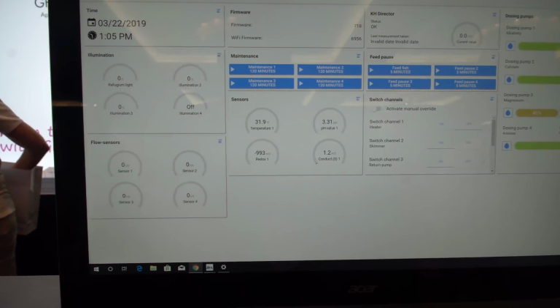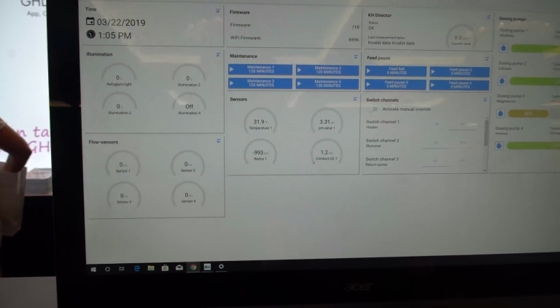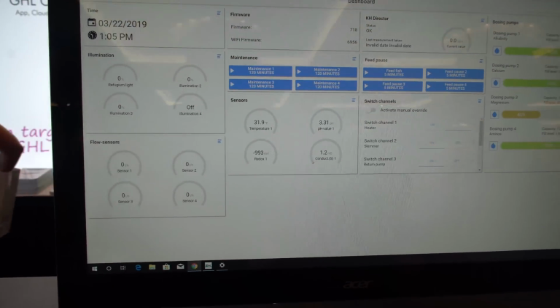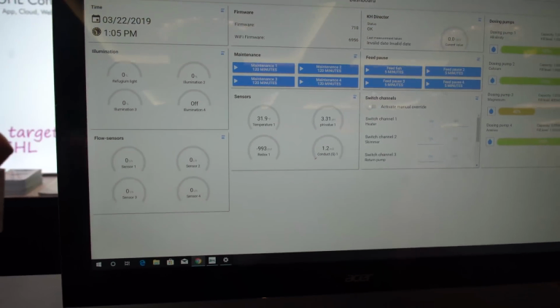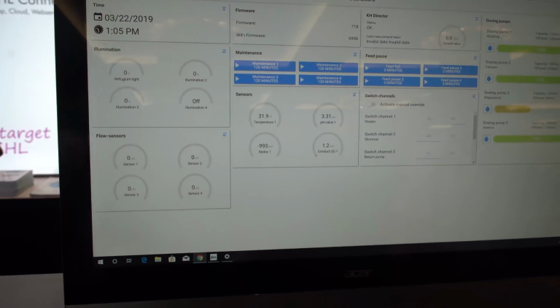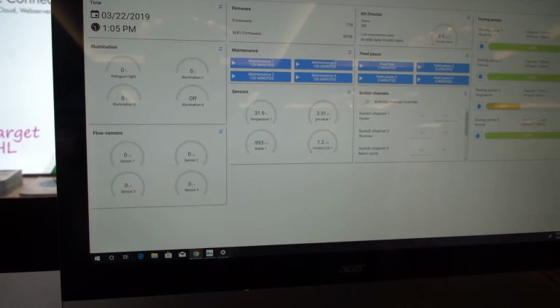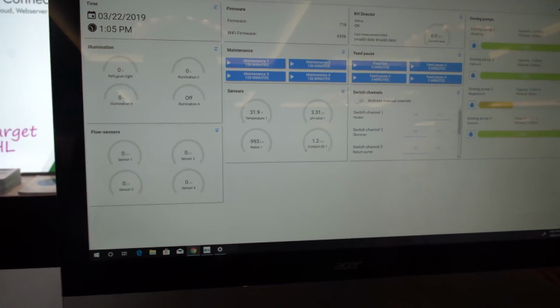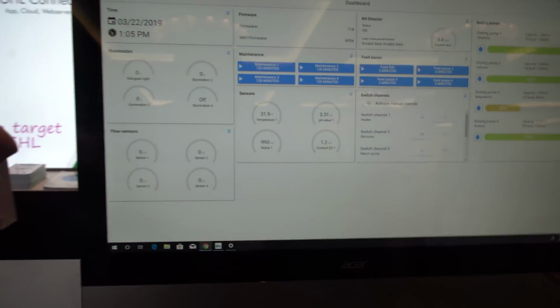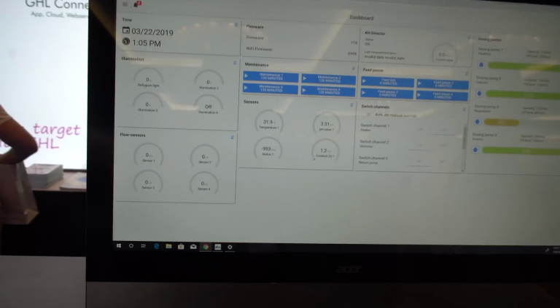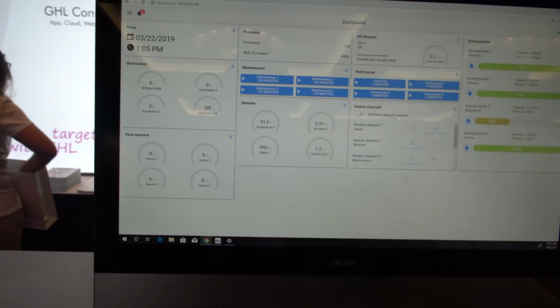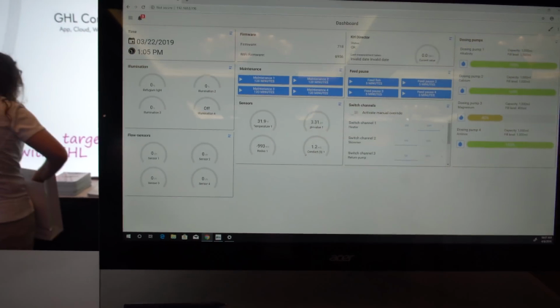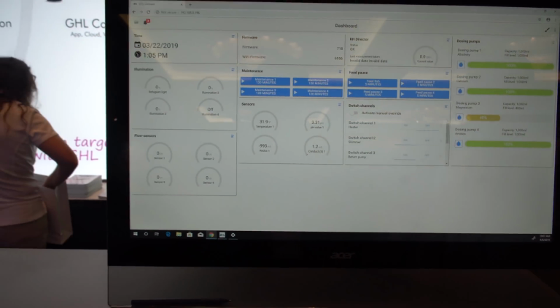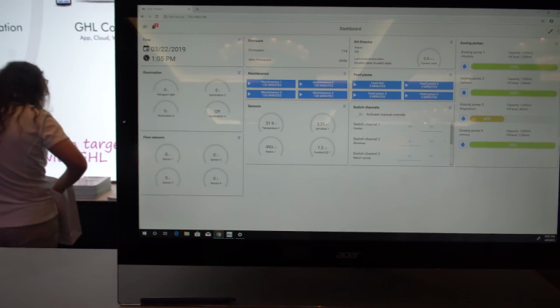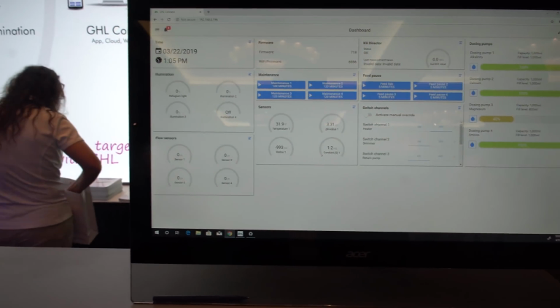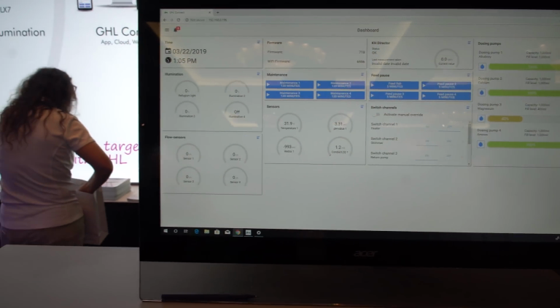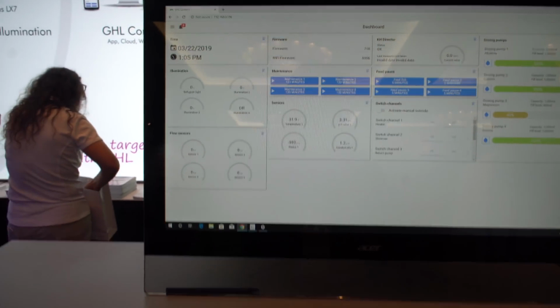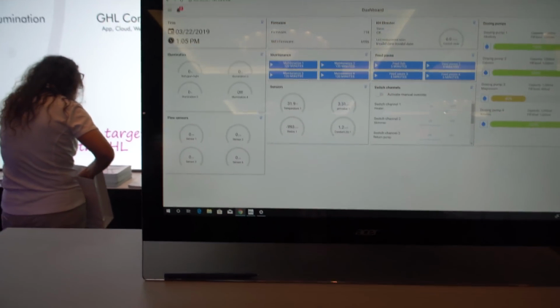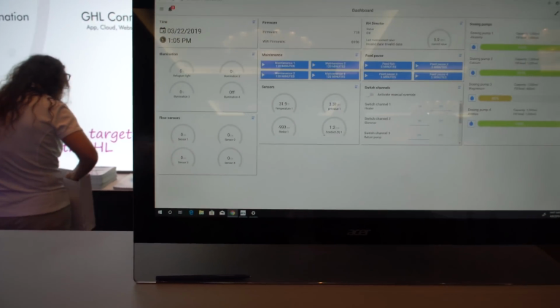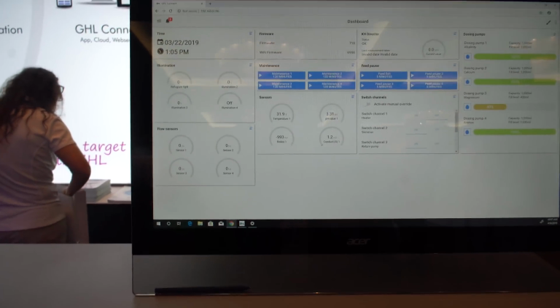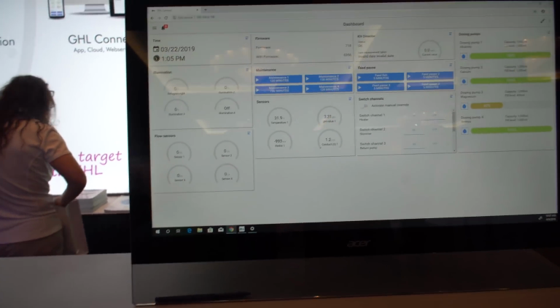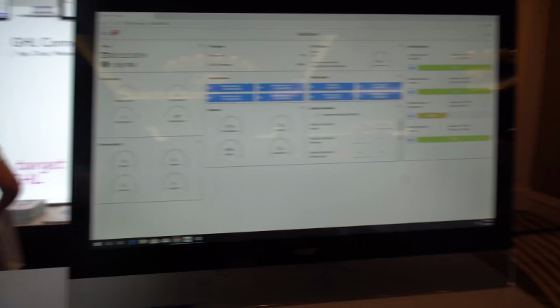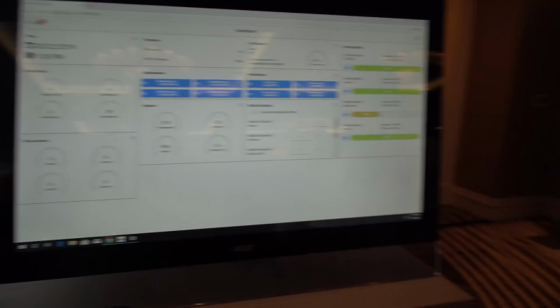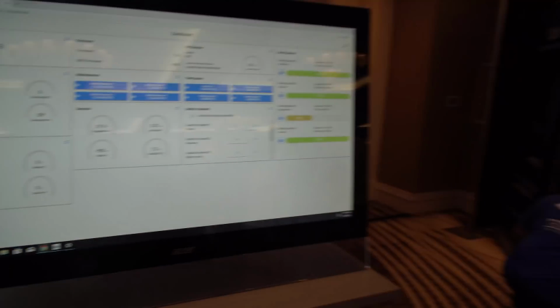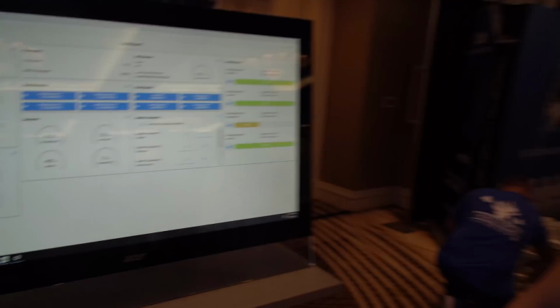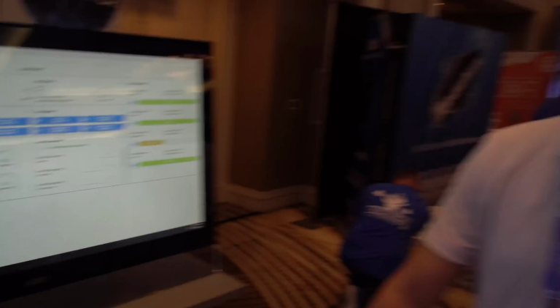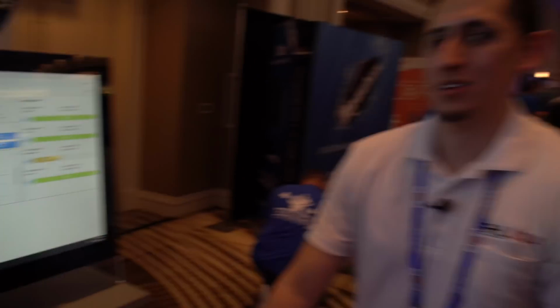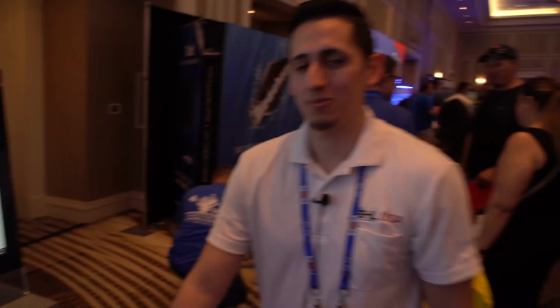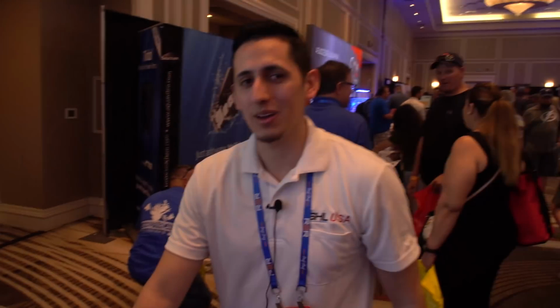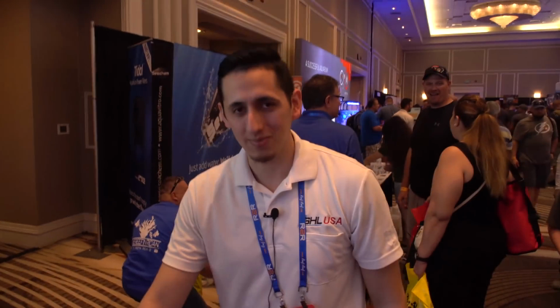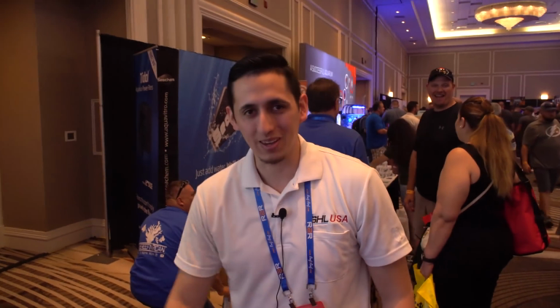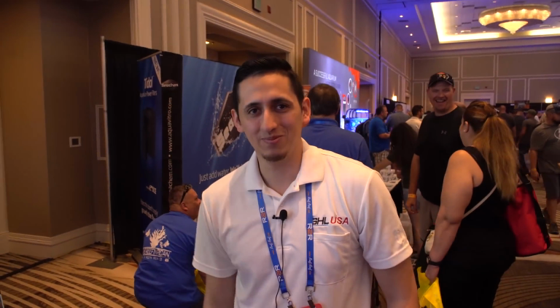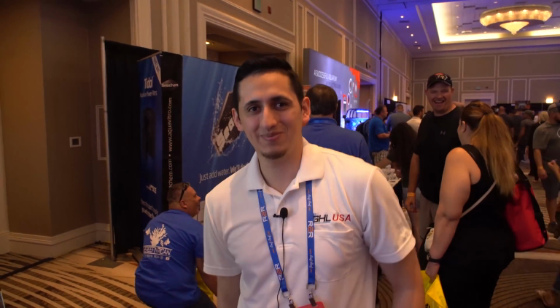Looks pretty easy. It's very straightforward. Nice new design — thanks so much for the tour. Thank you!